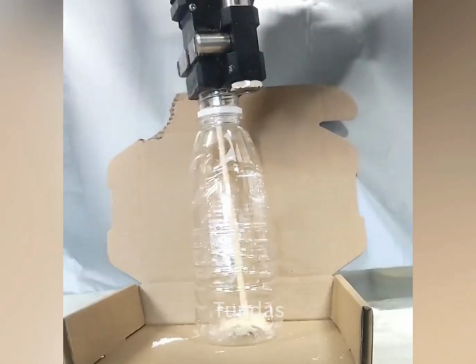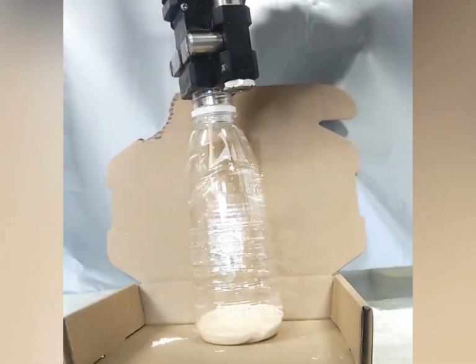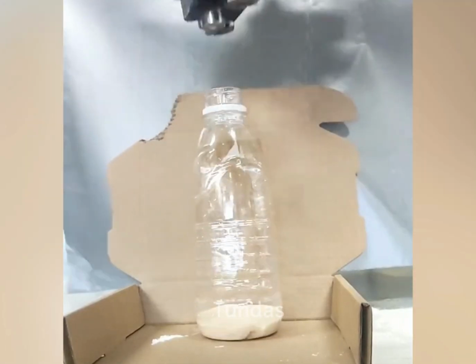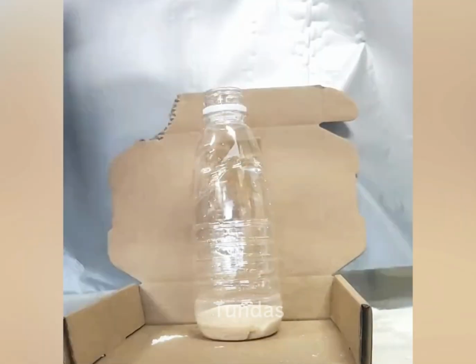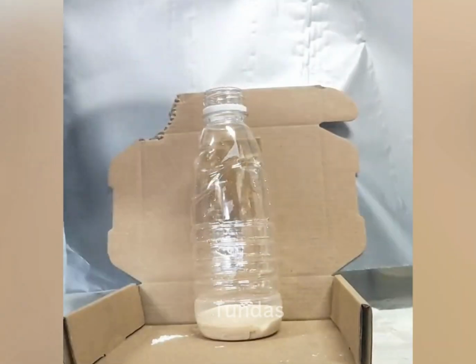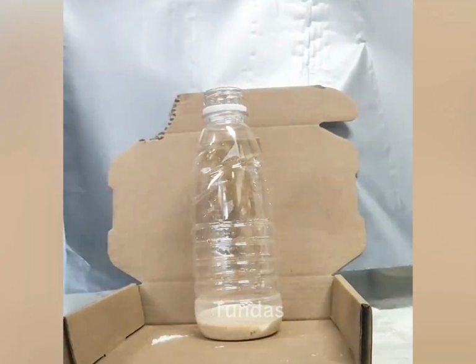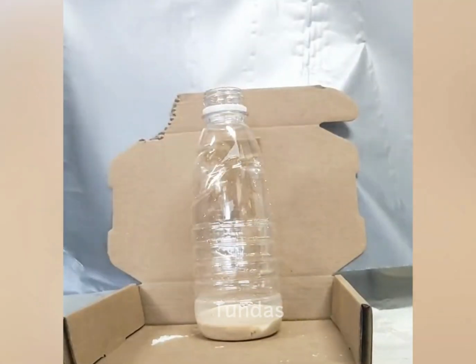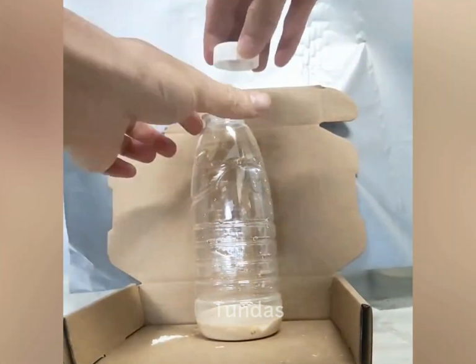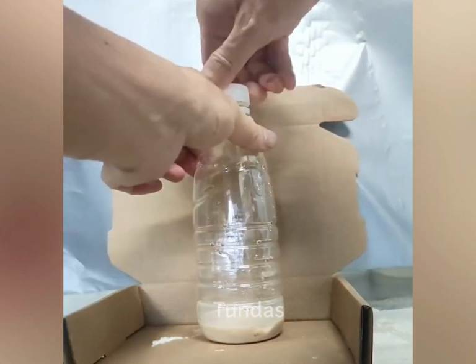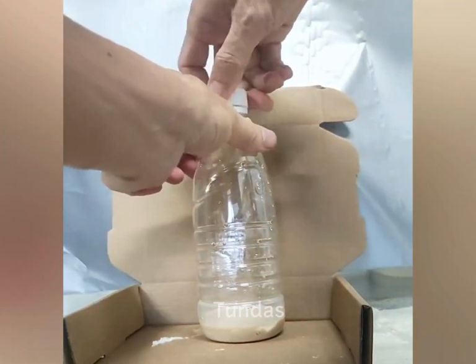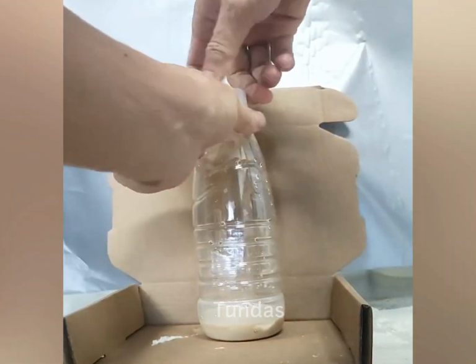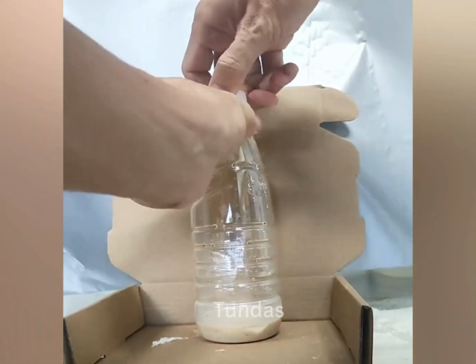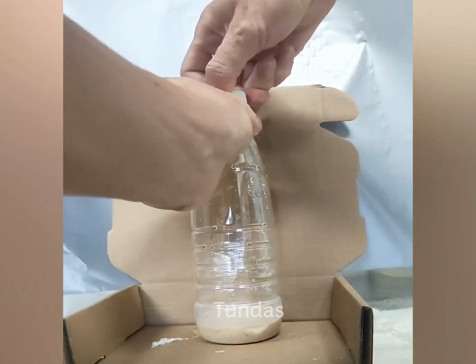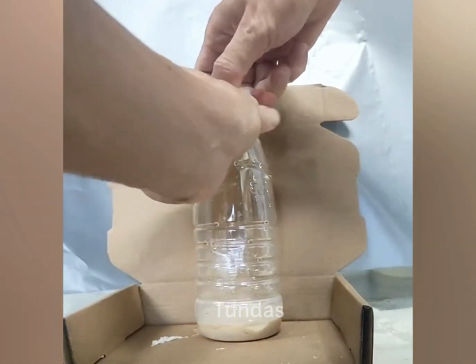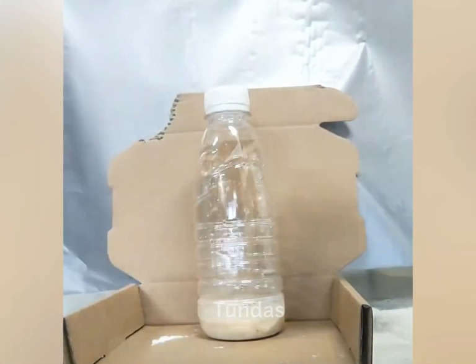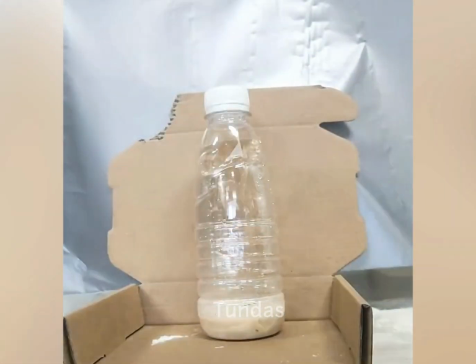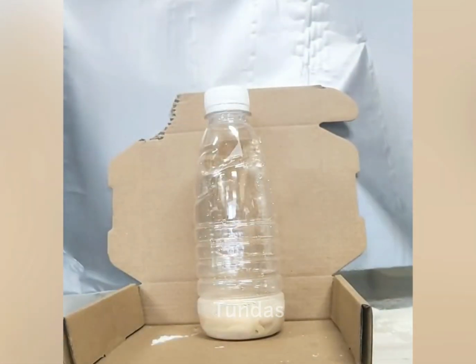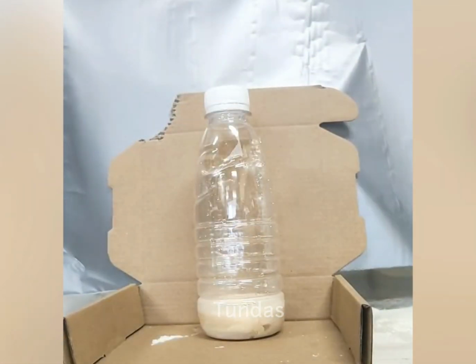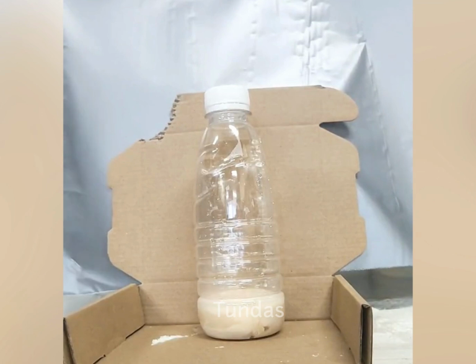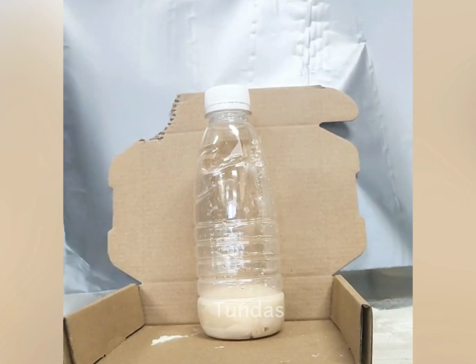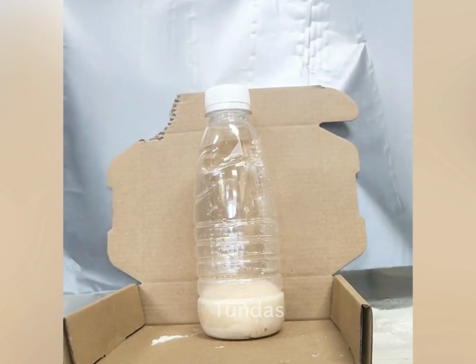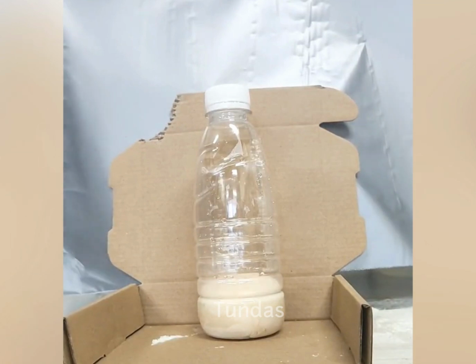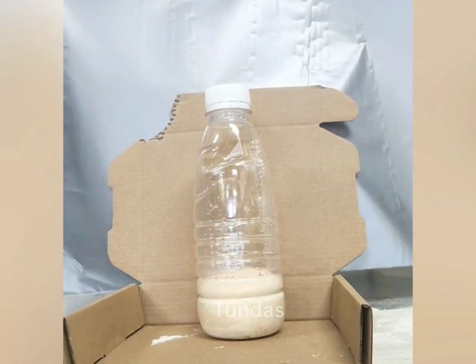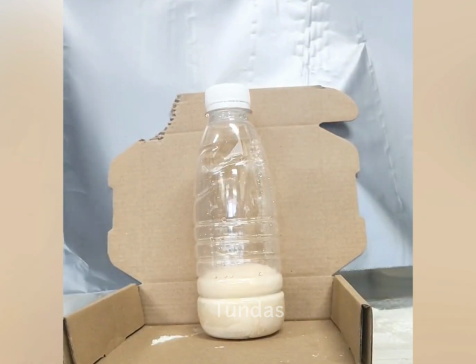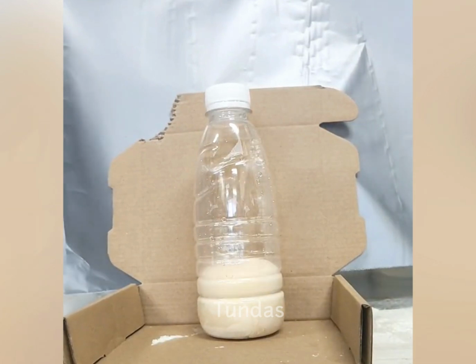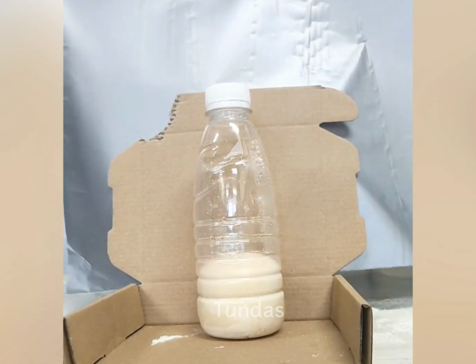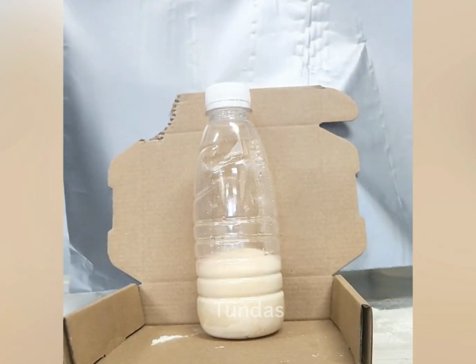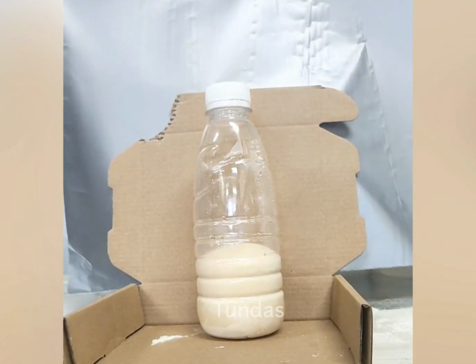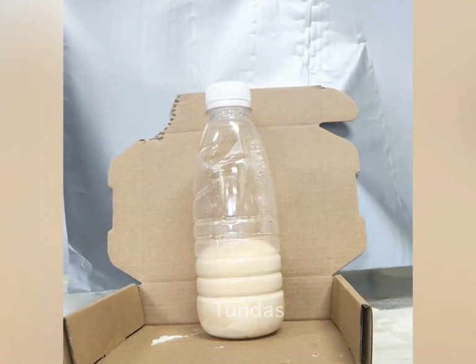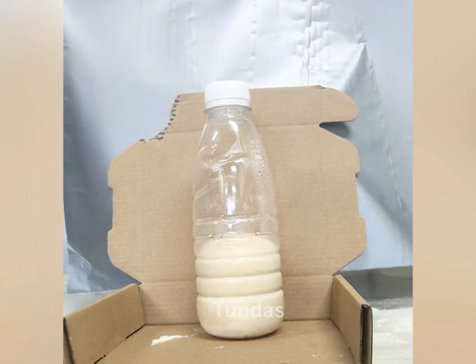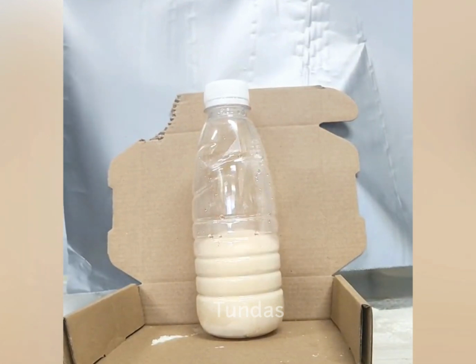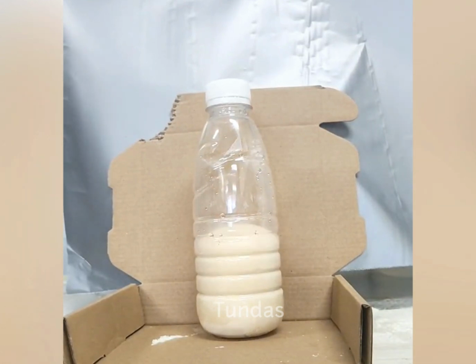This foam tends to expand greatly. You can see this in the example of a plastic bottle.